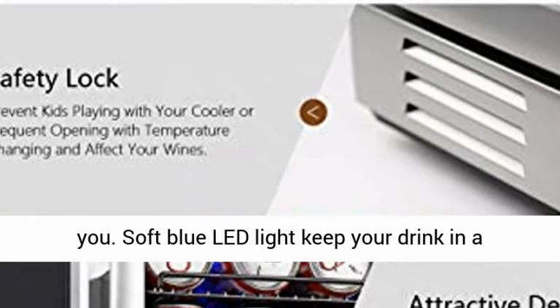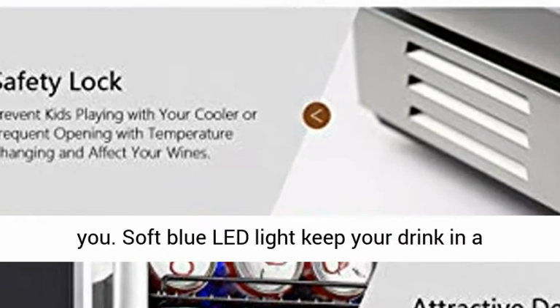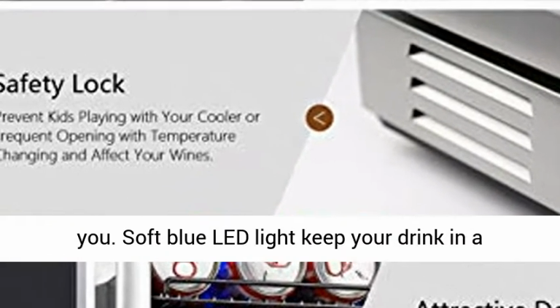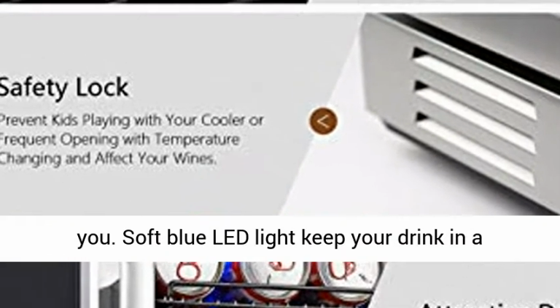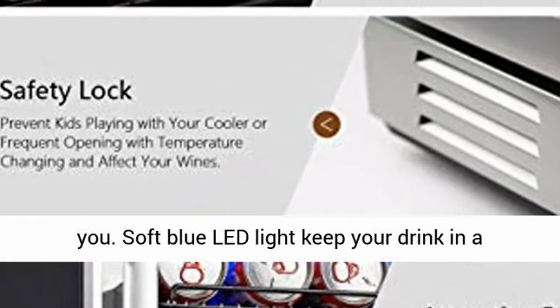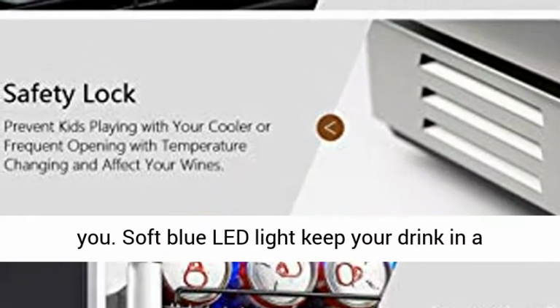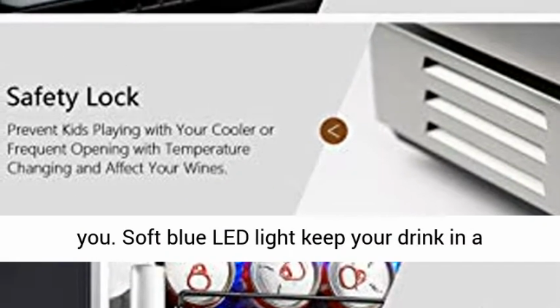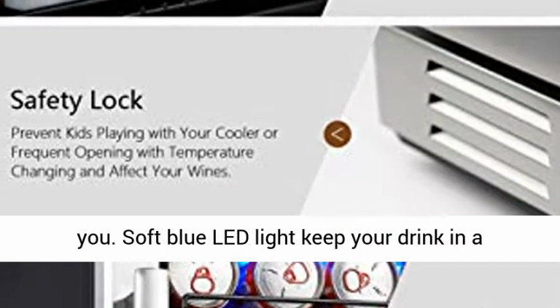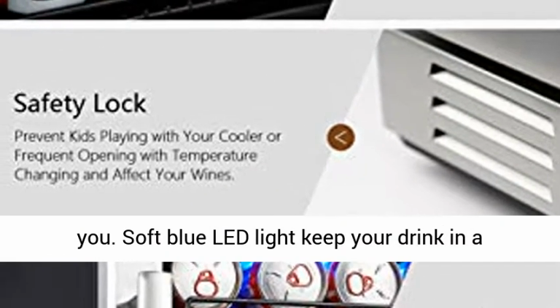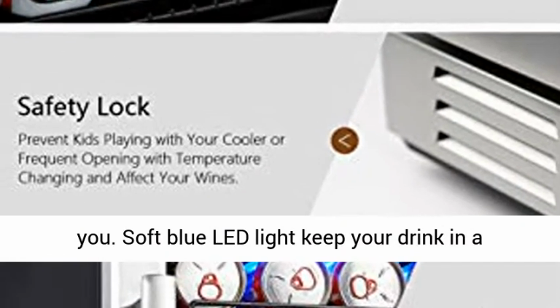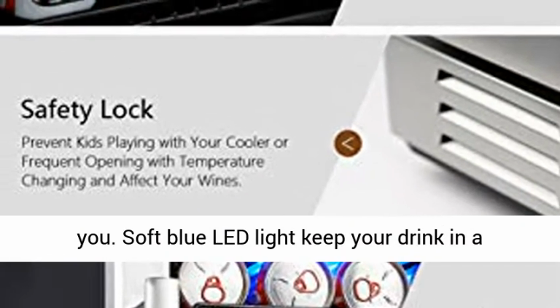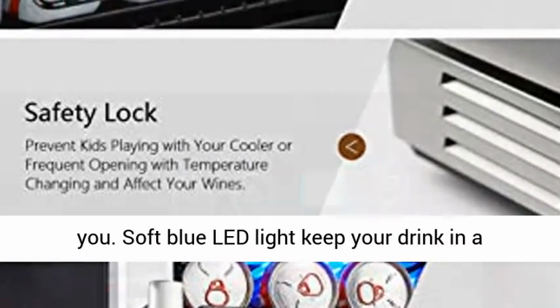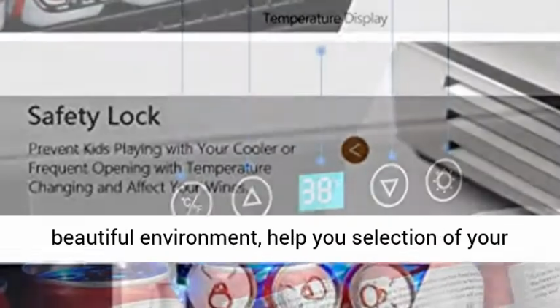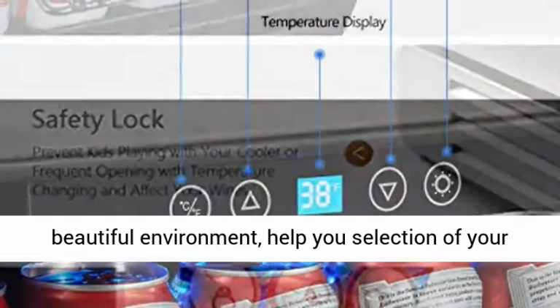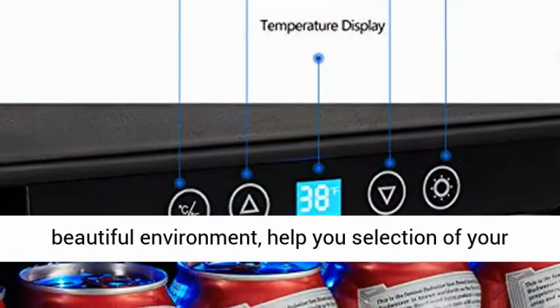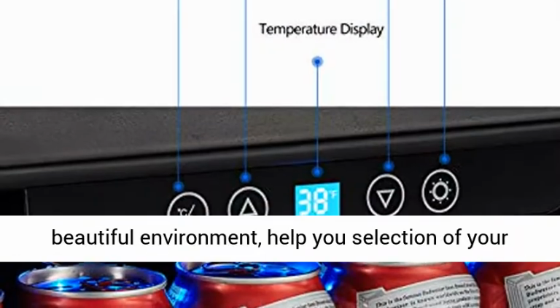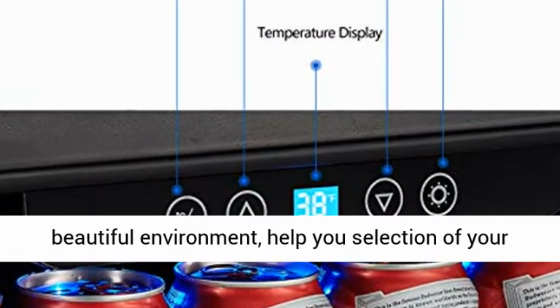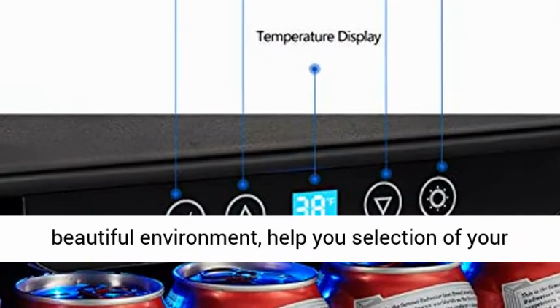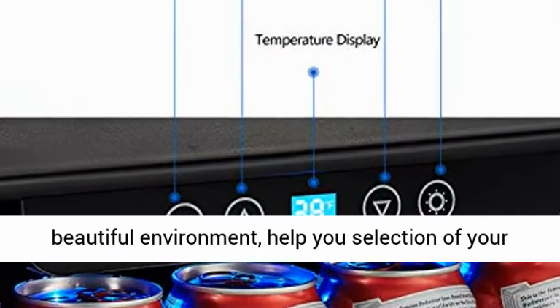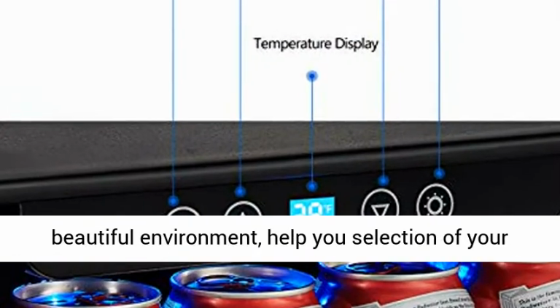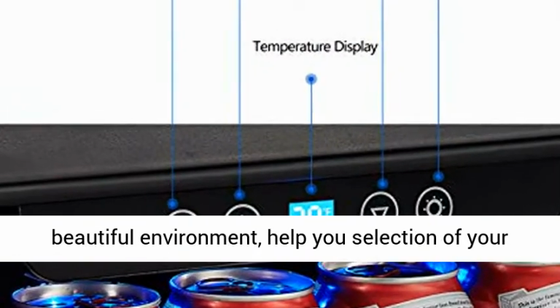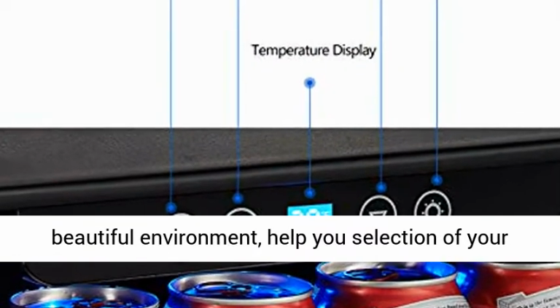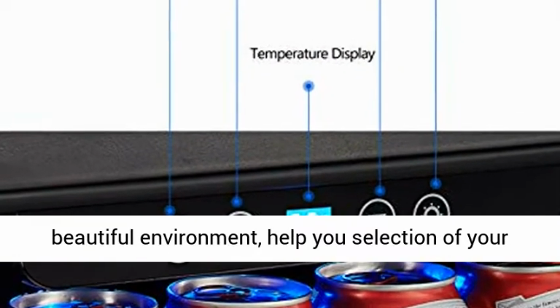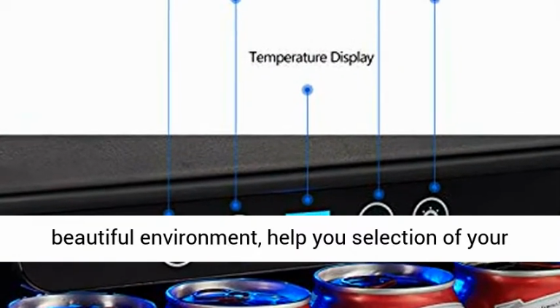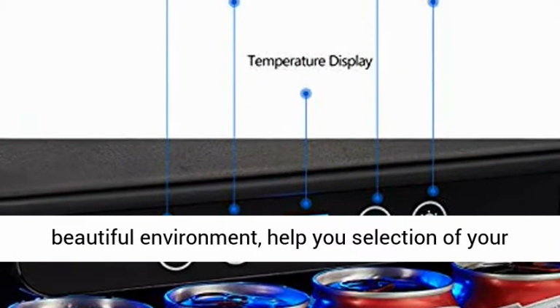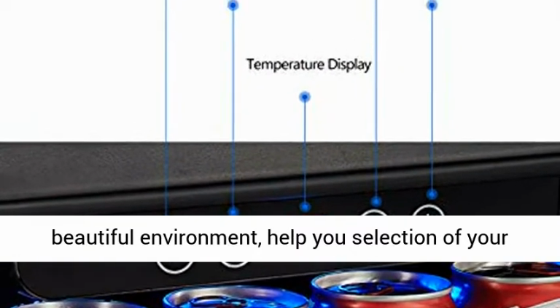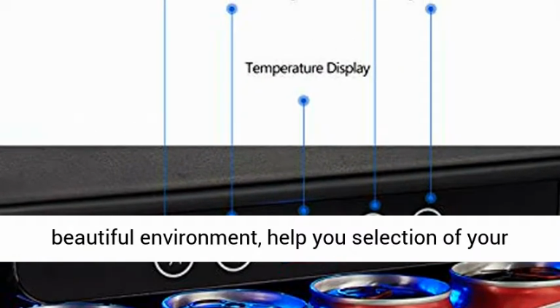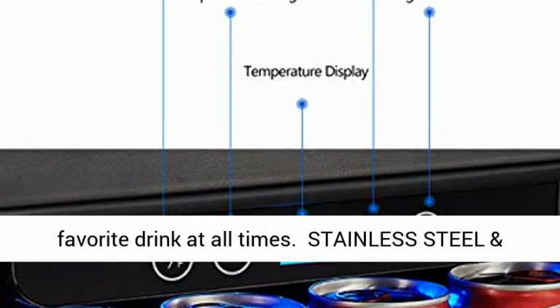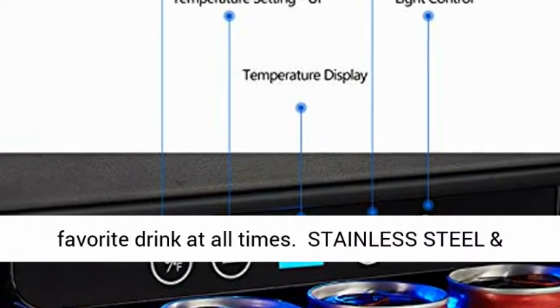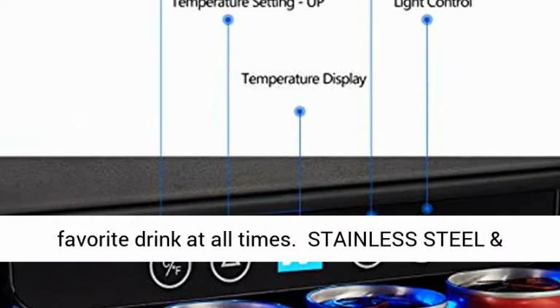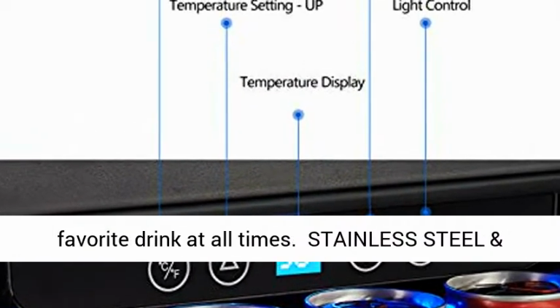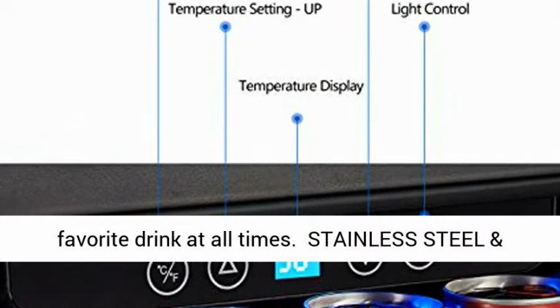Soft blue LED light keeps your drinks in a beautiful environment, helping you select your favorite drink at all times.